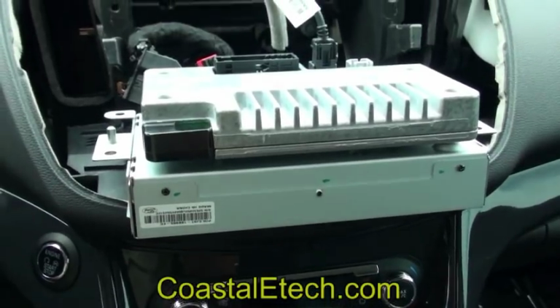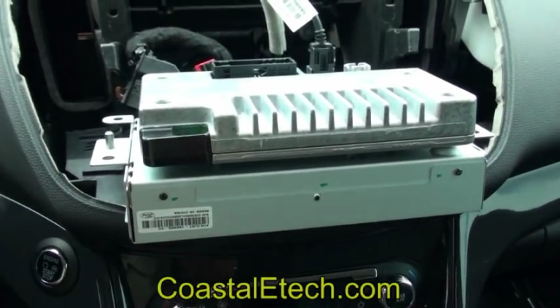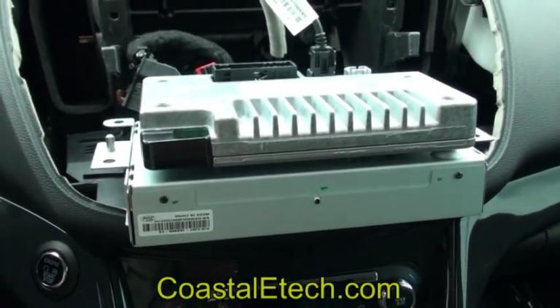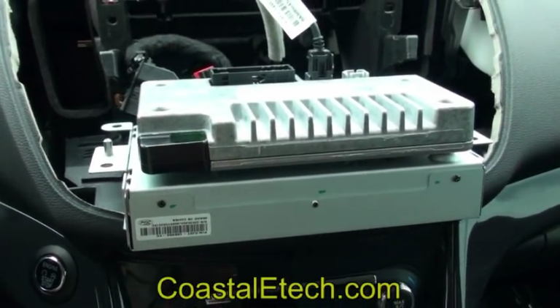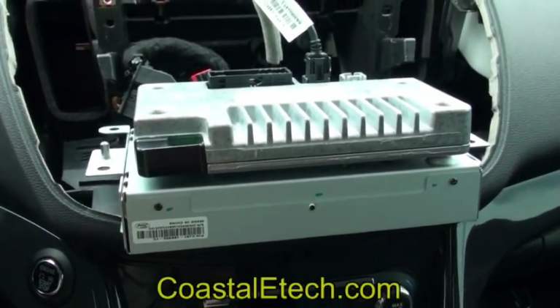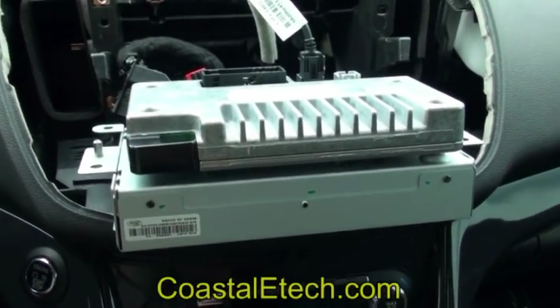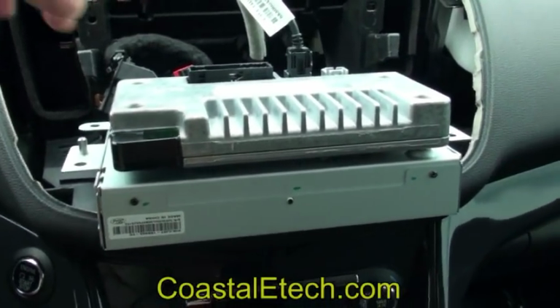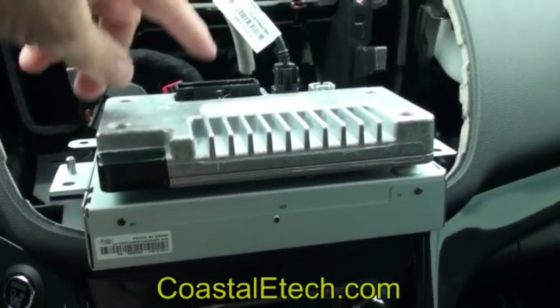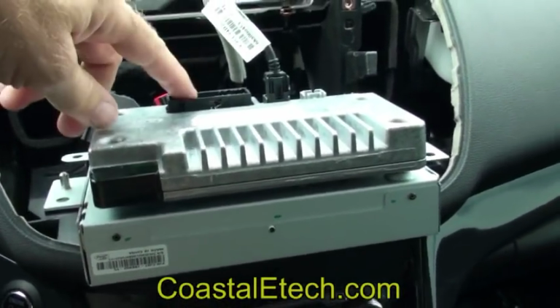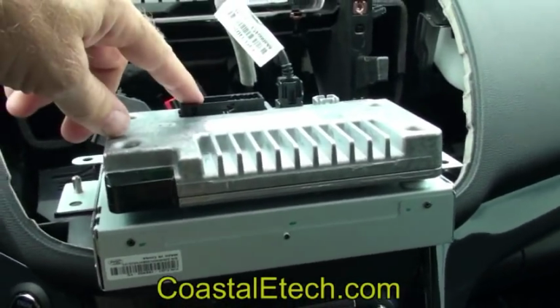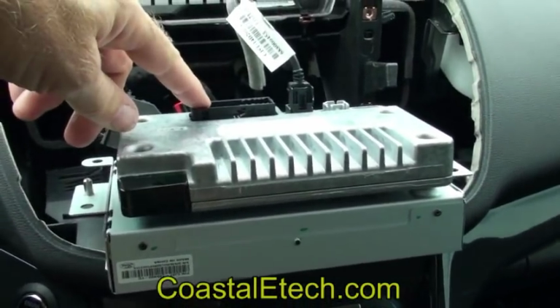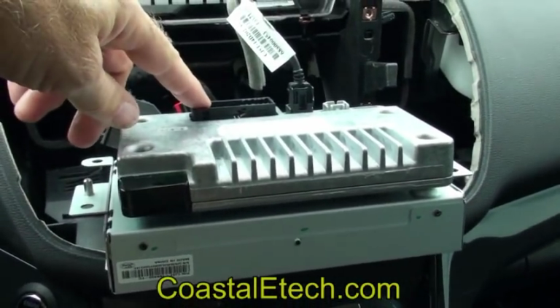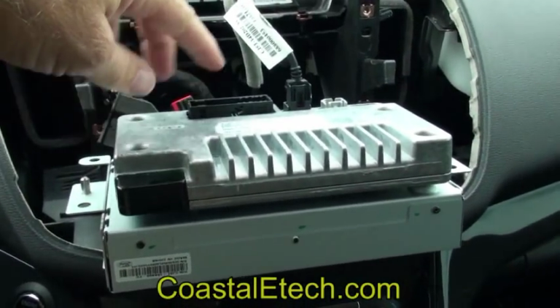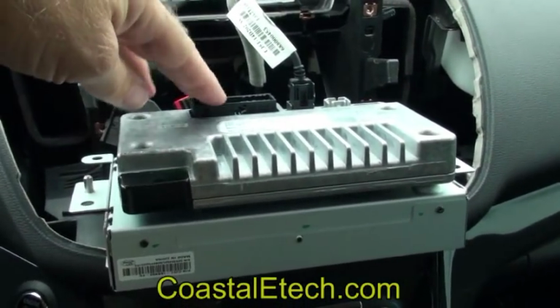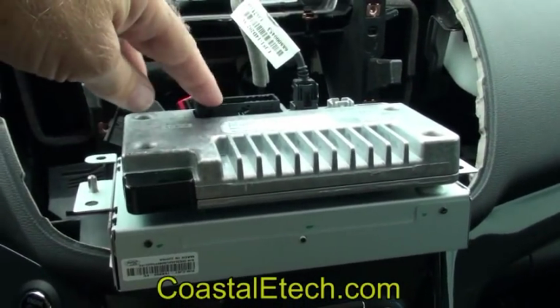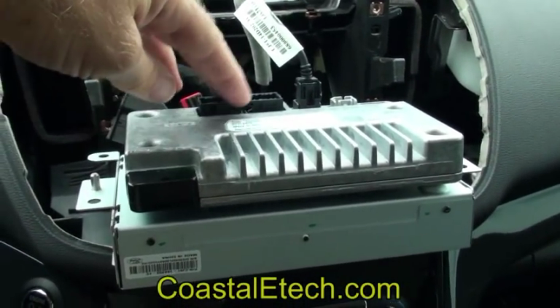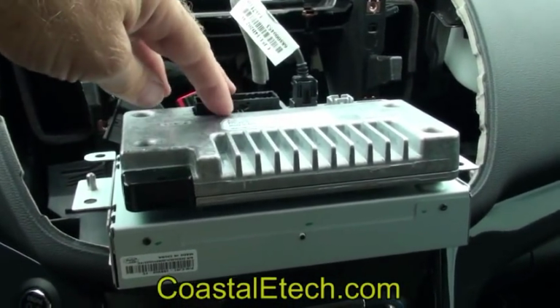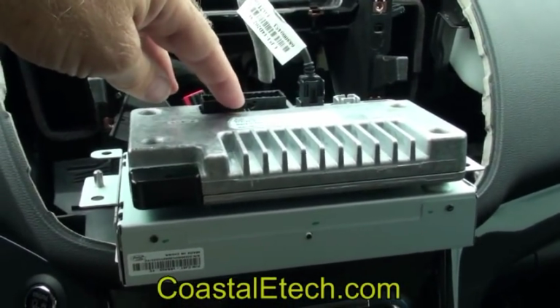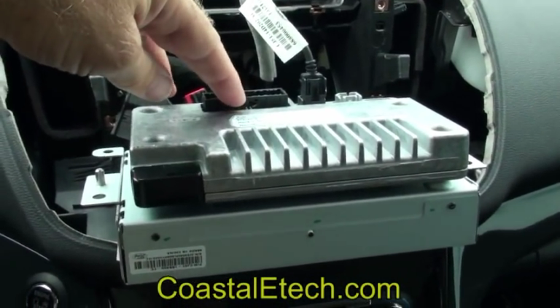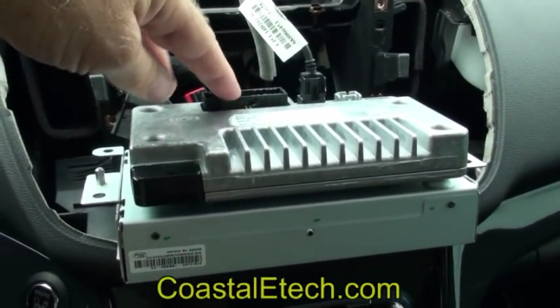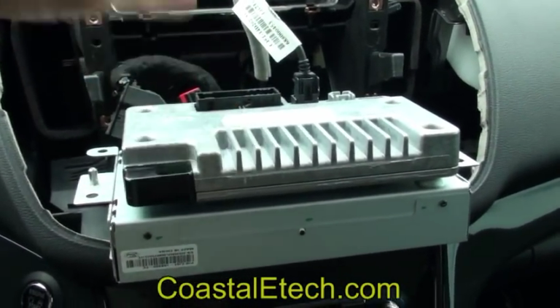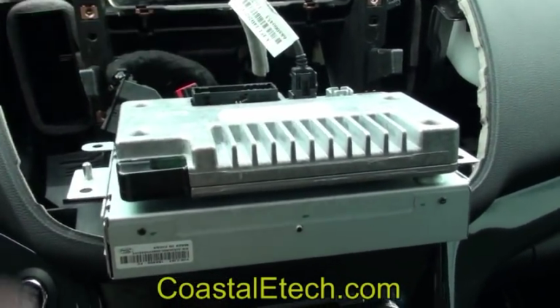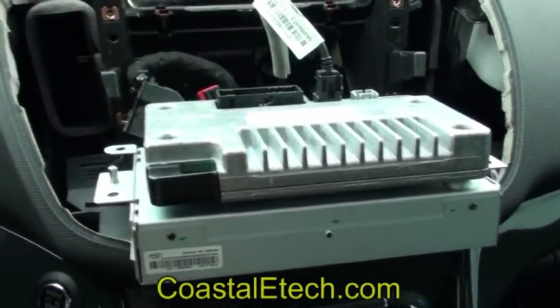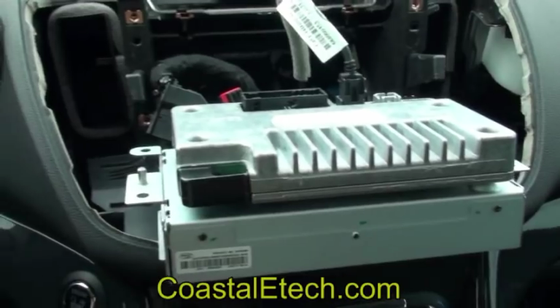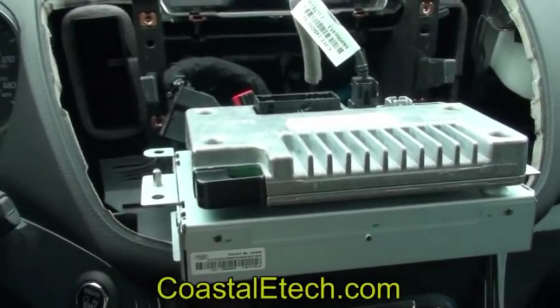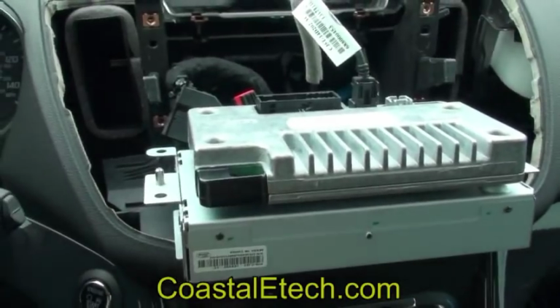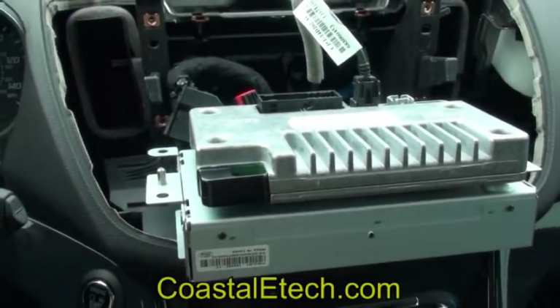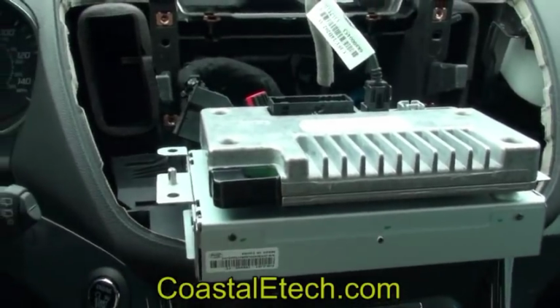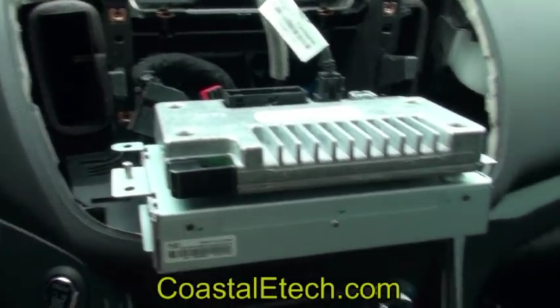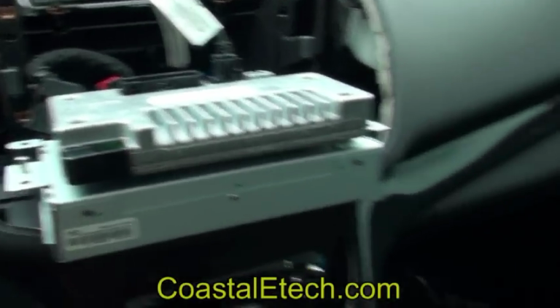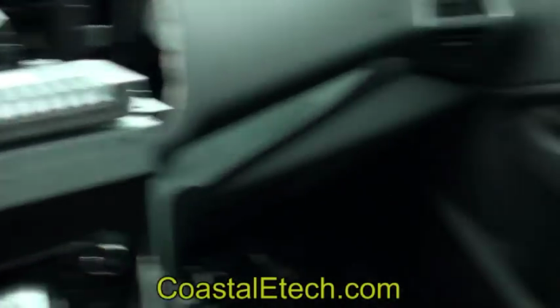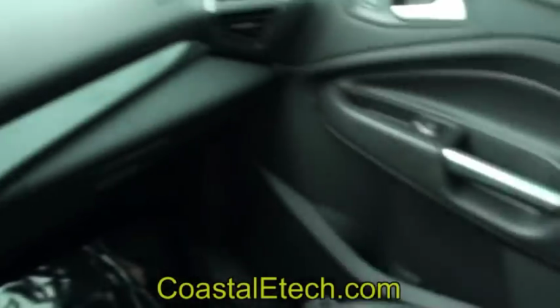Now that we've got the screen removed and the connector from the back of the screen is removed also, we're ready to install the lockpick interface itself.